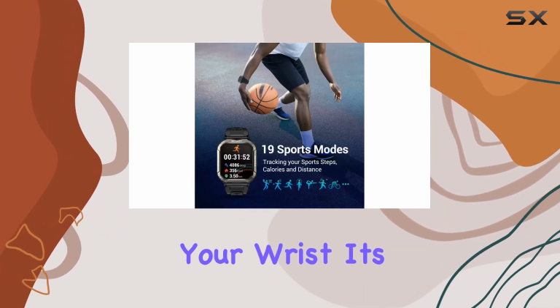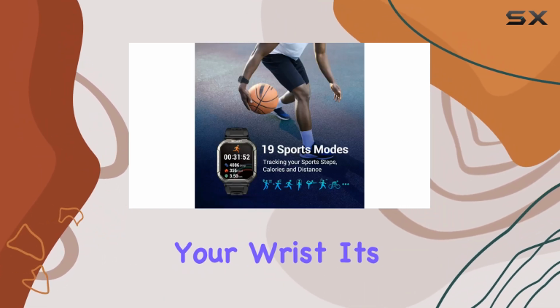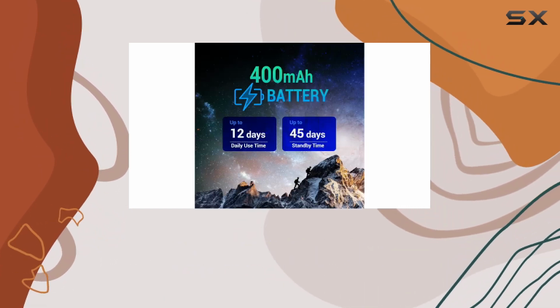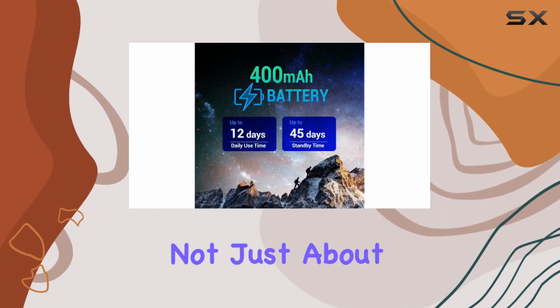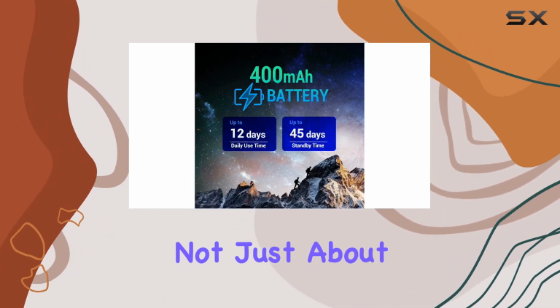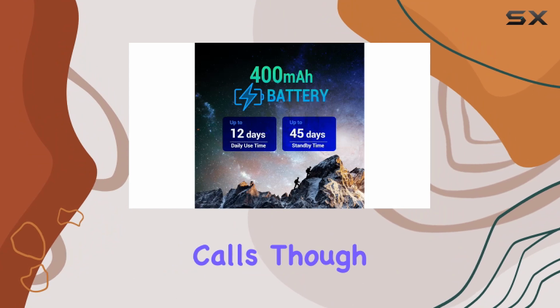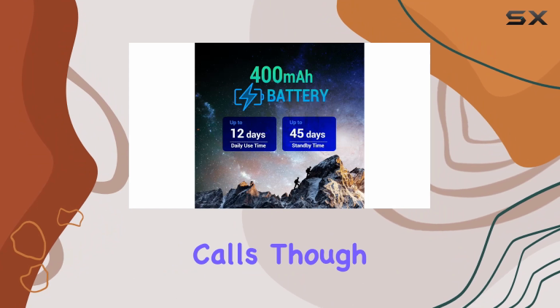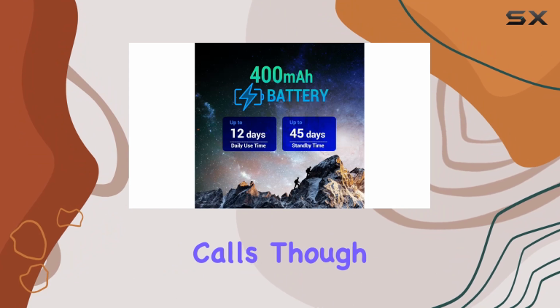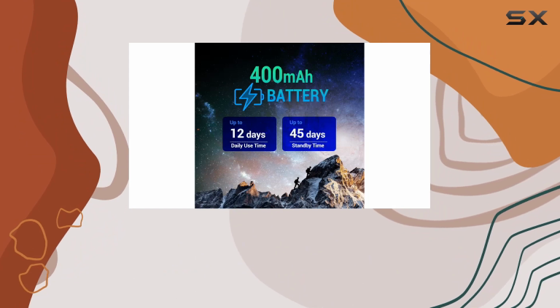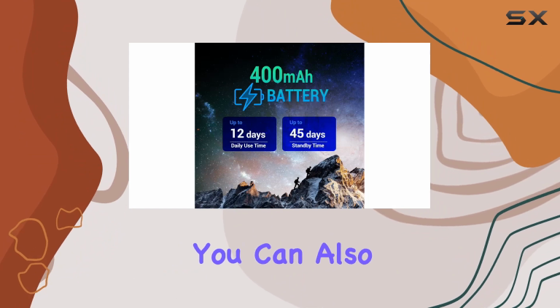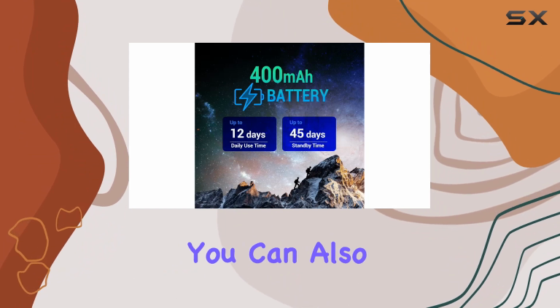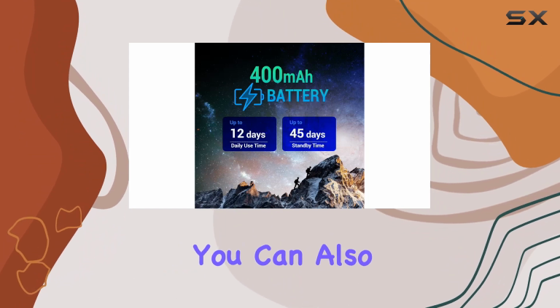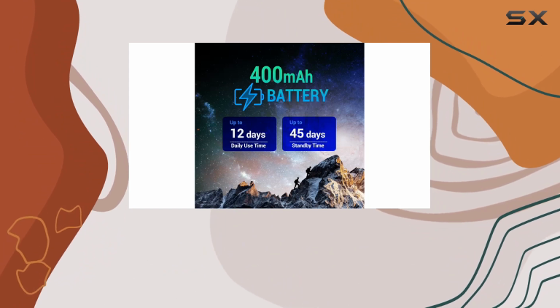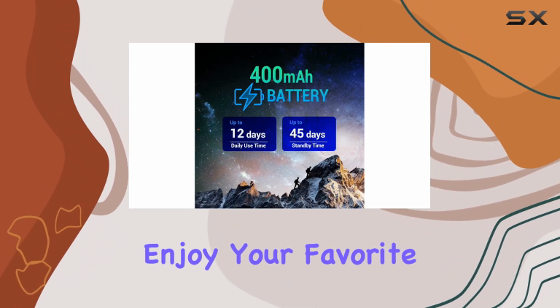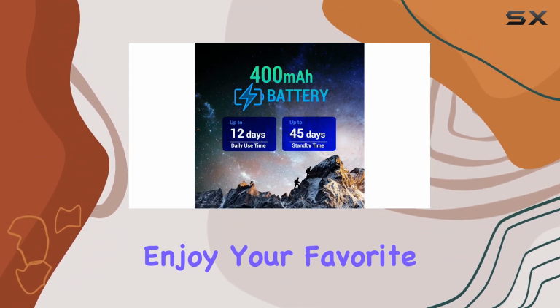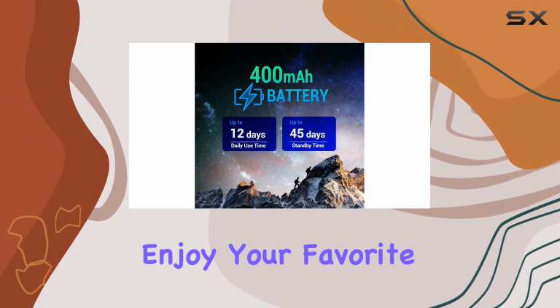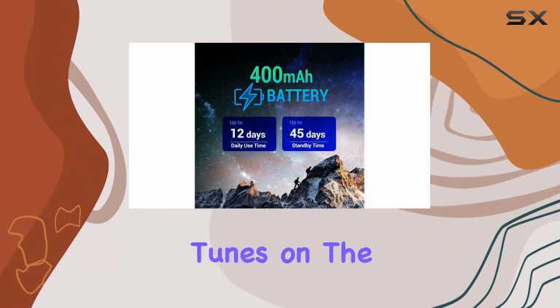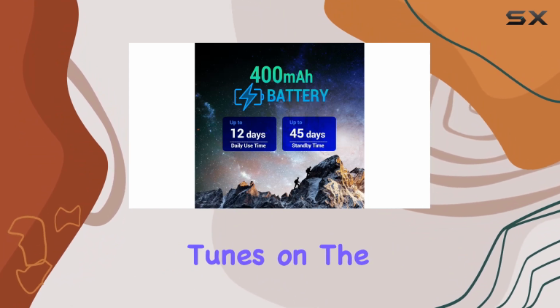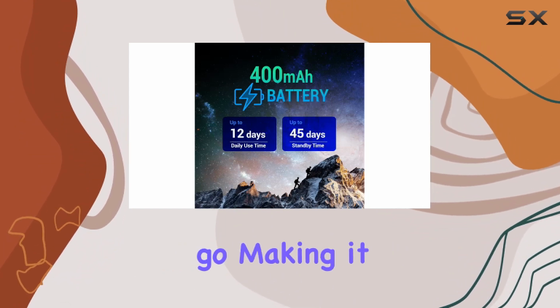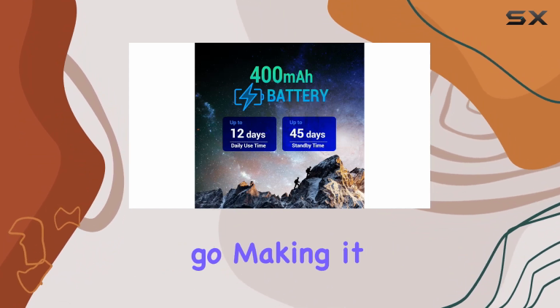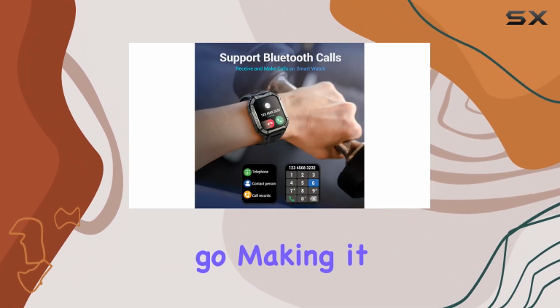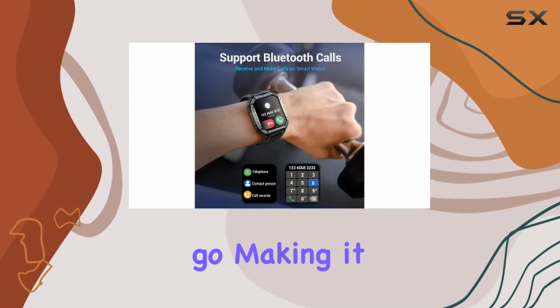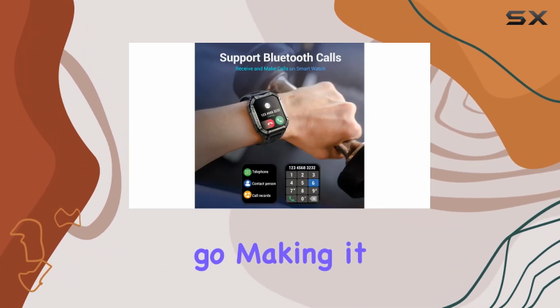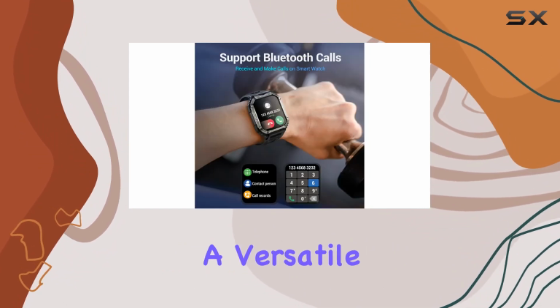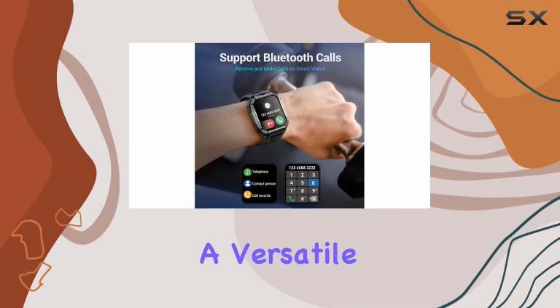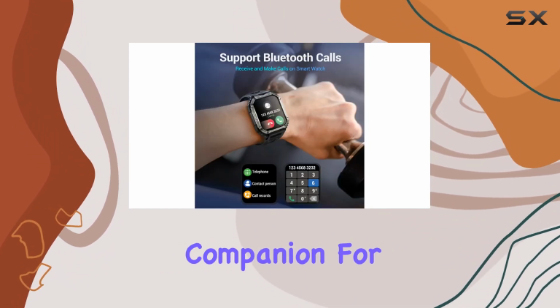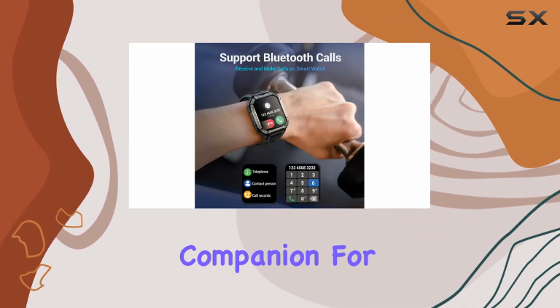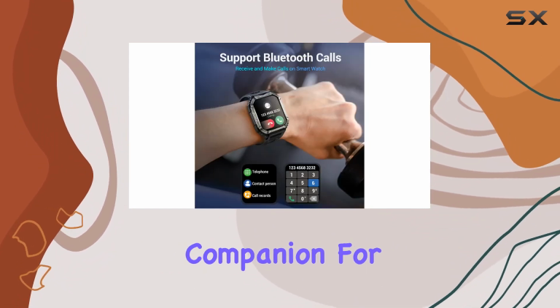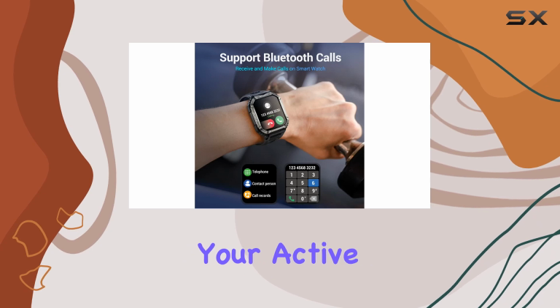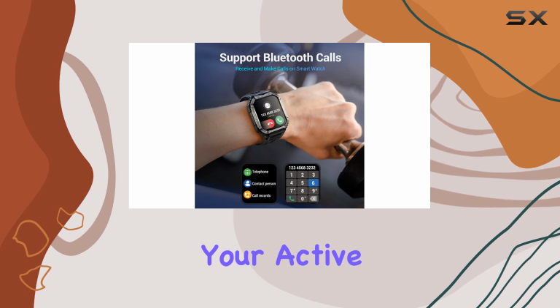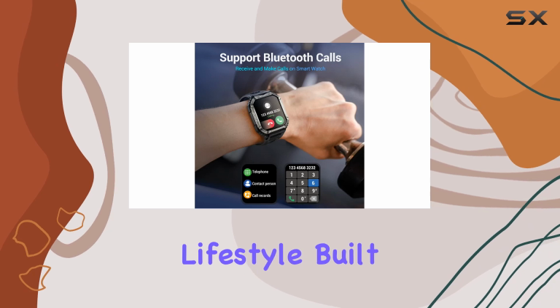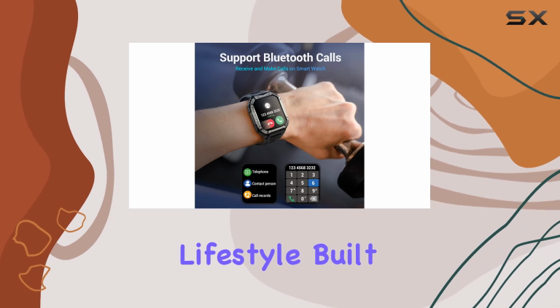It's not just about calls, though. You can also enjoy your favorite tunes on the go, making it a versatile companion for your active lifestyle.